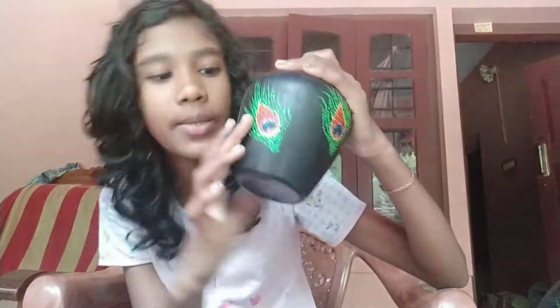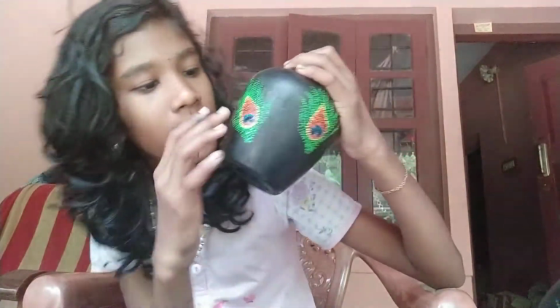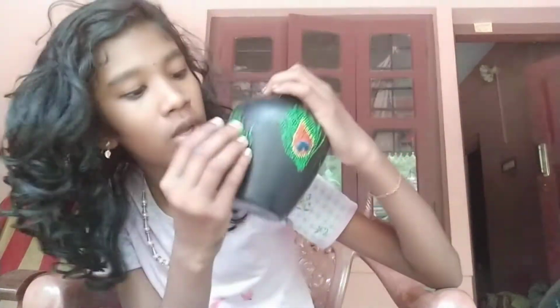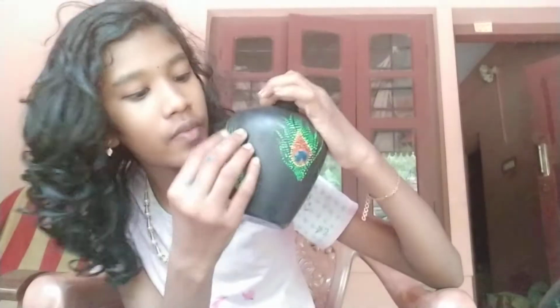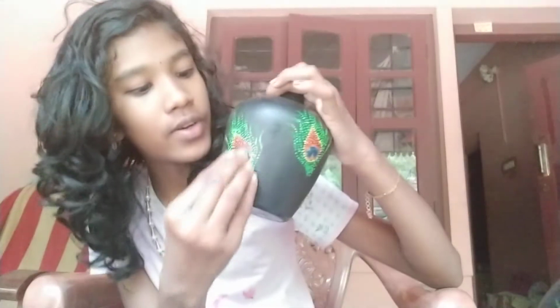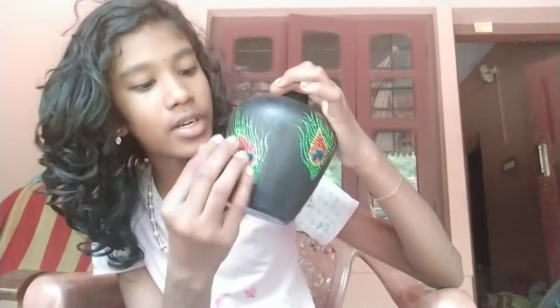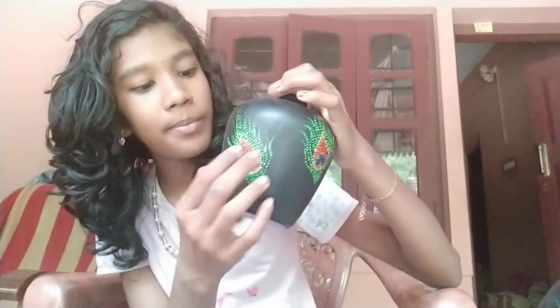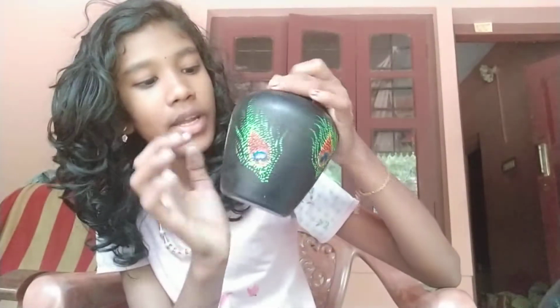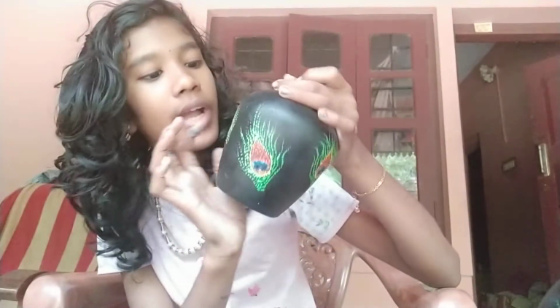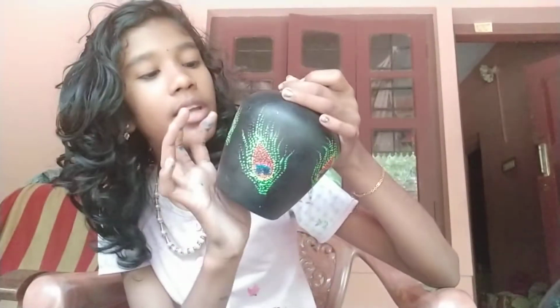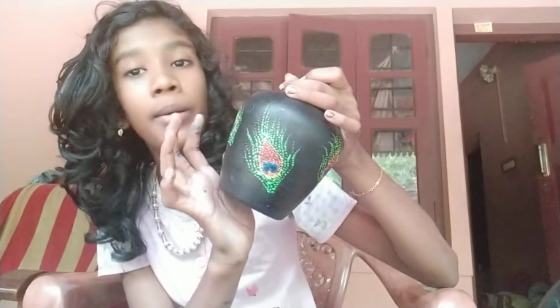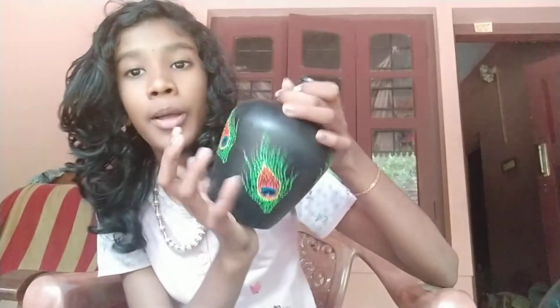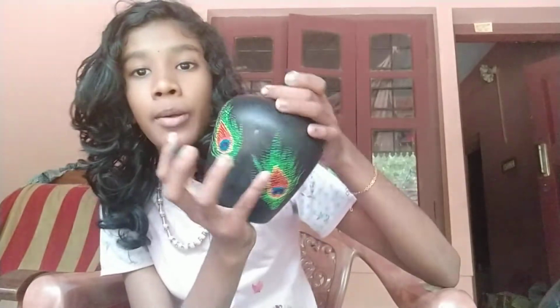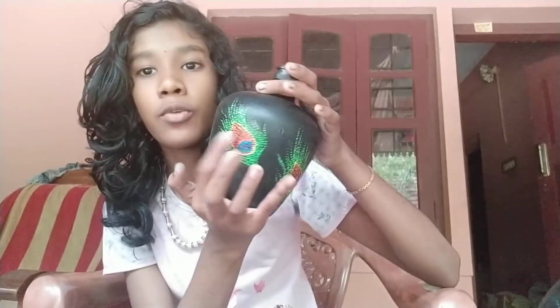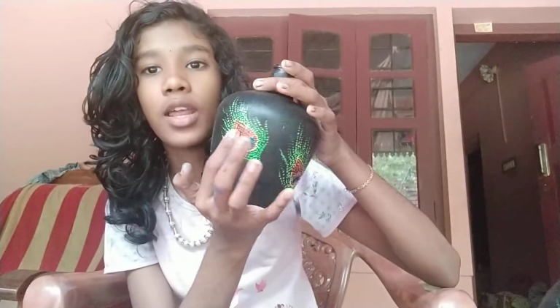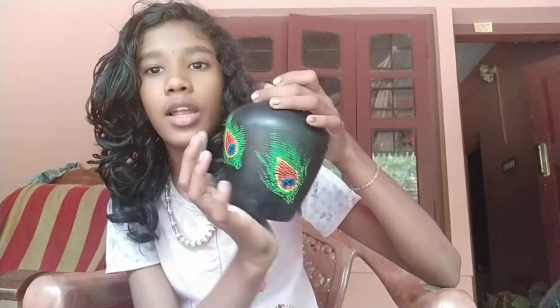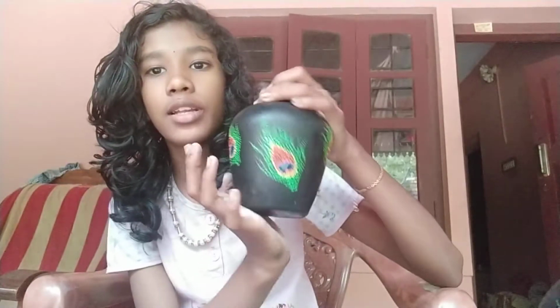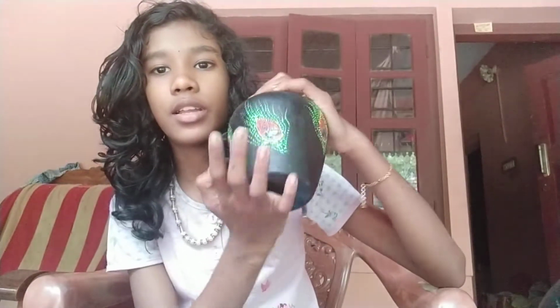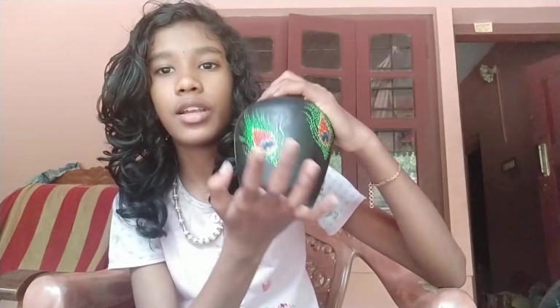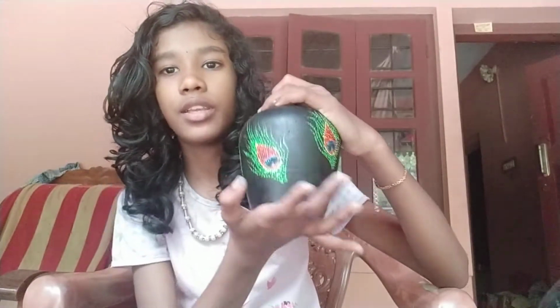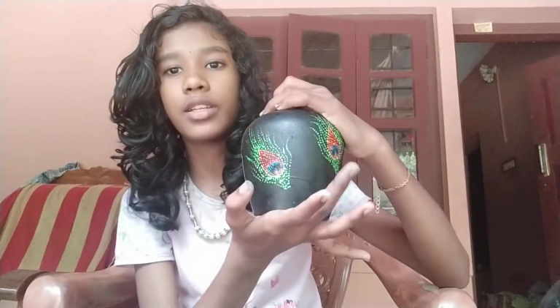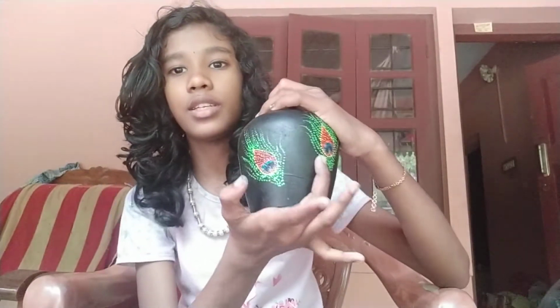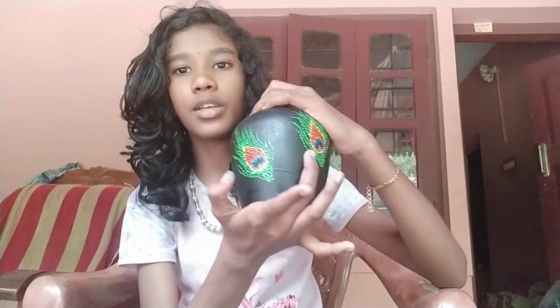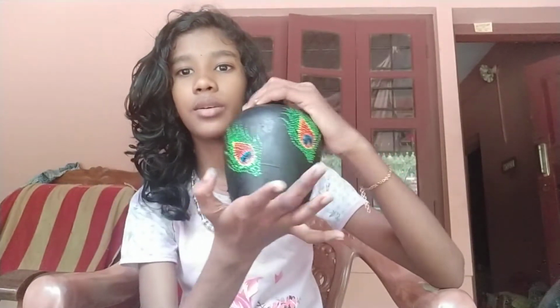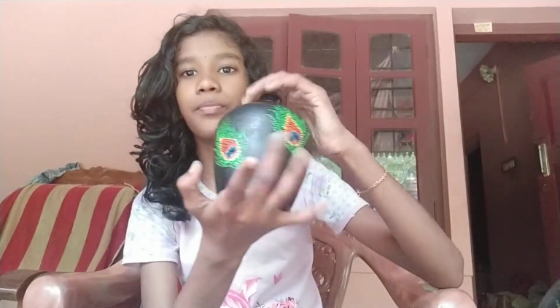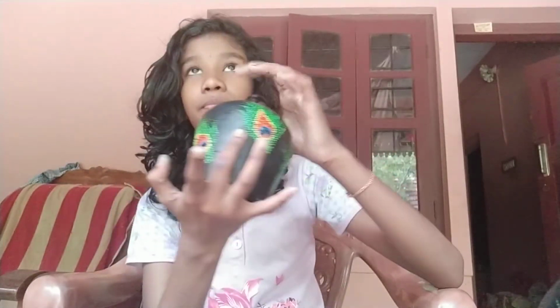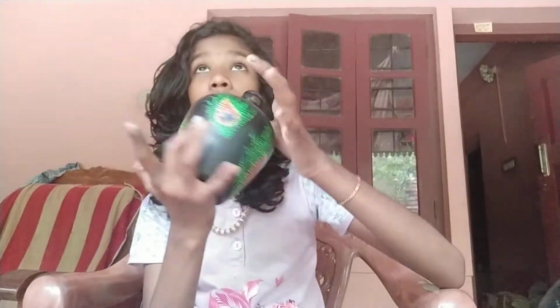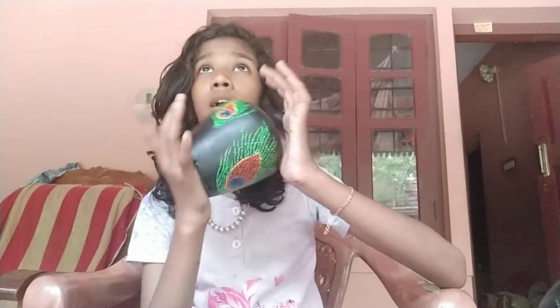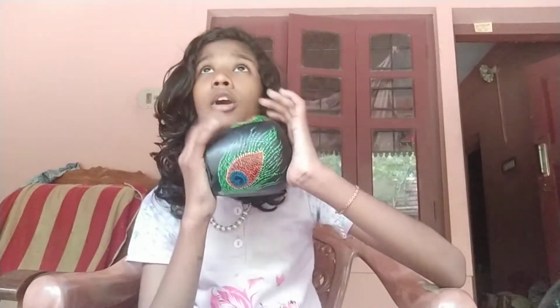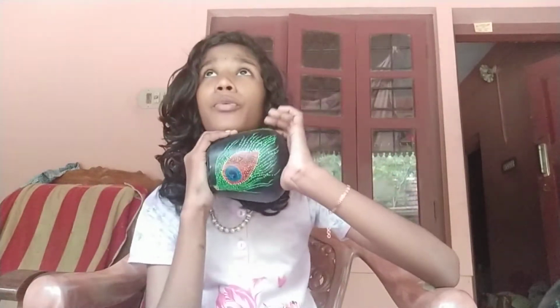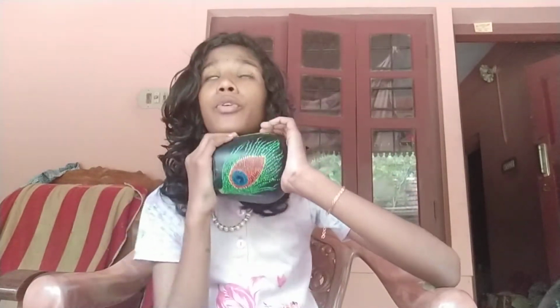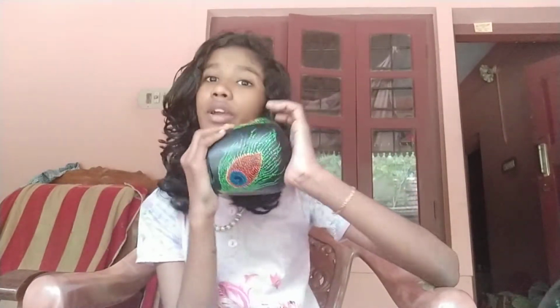Now, I will put it here. Now I will put it on the wall.